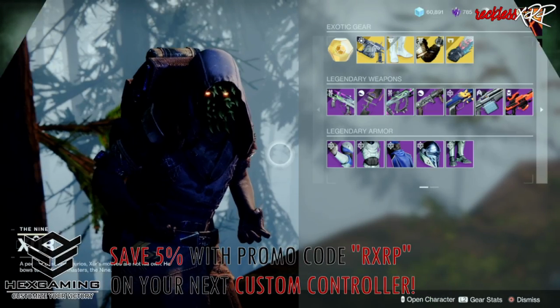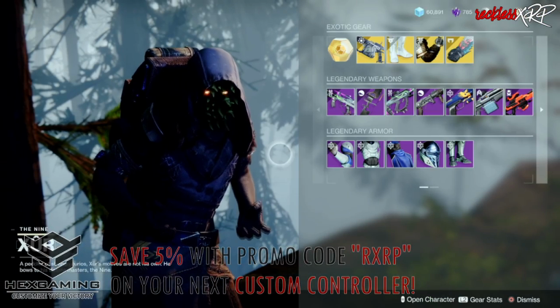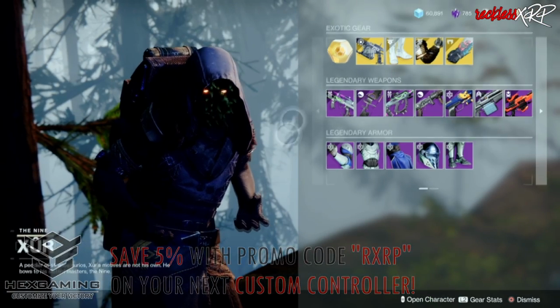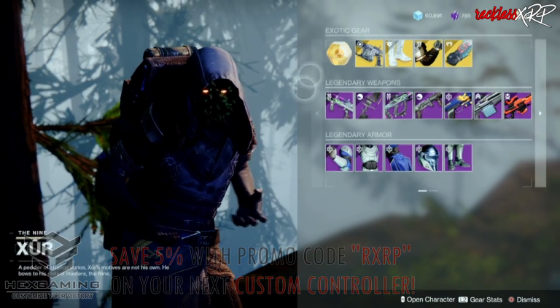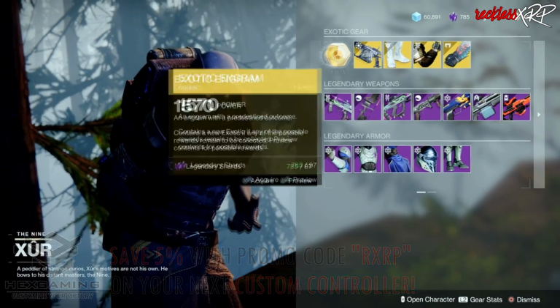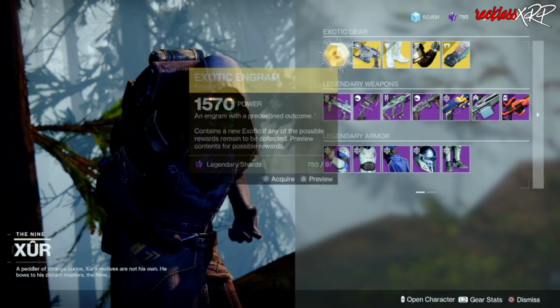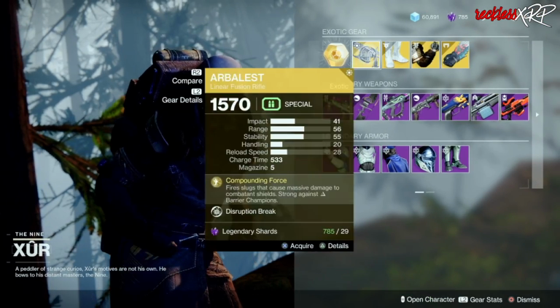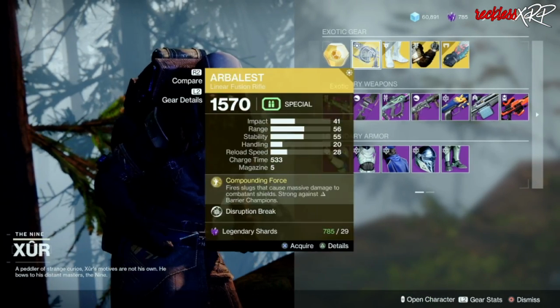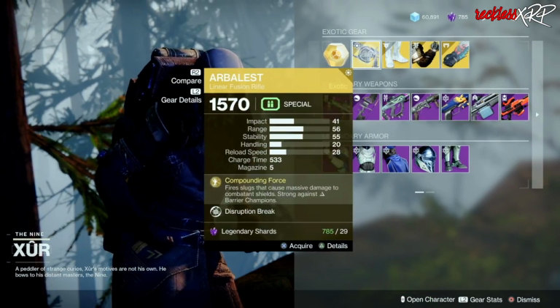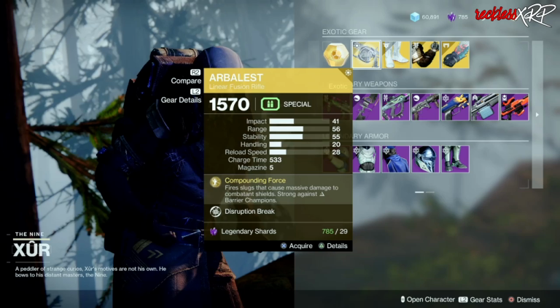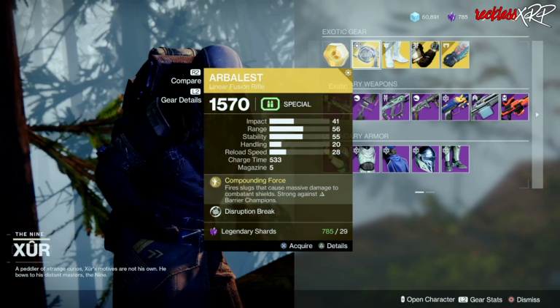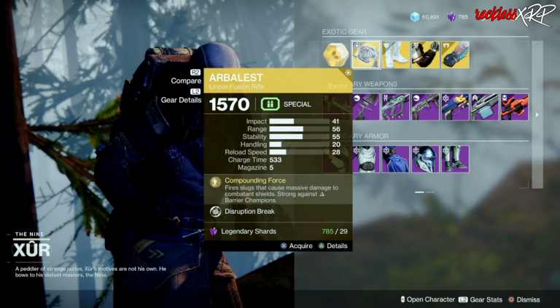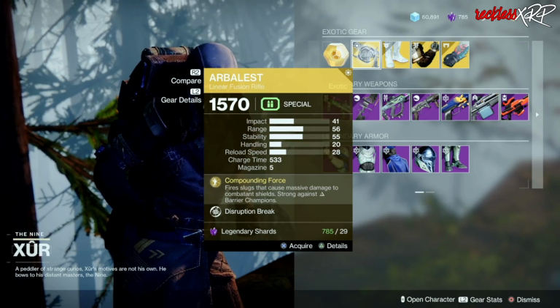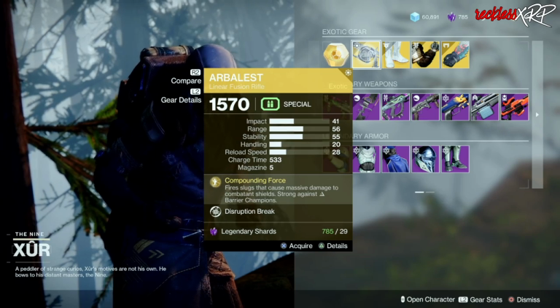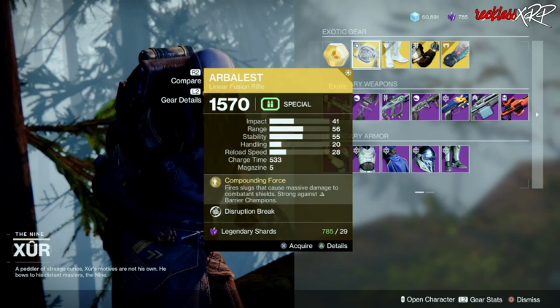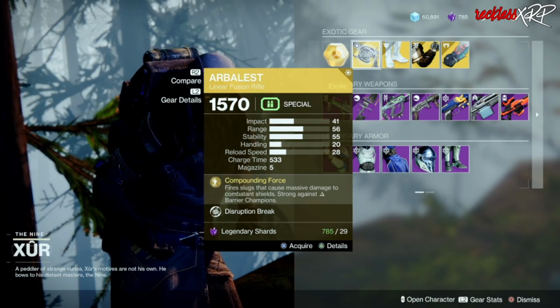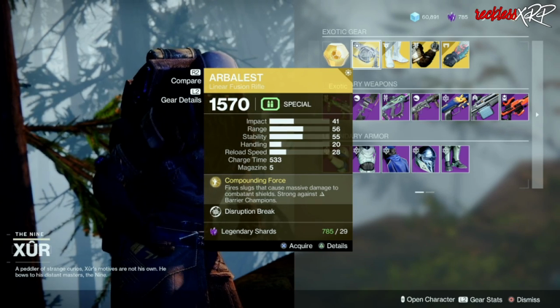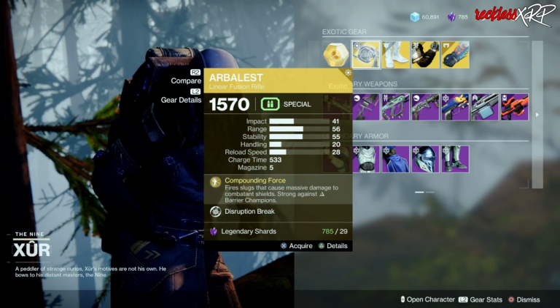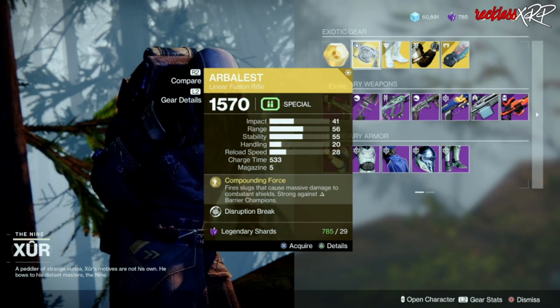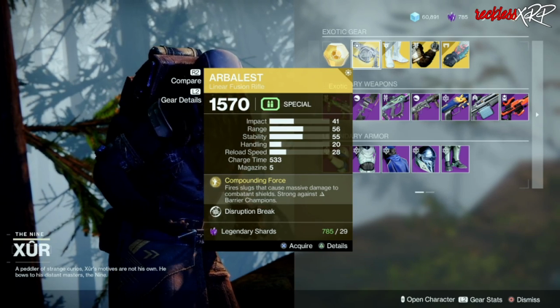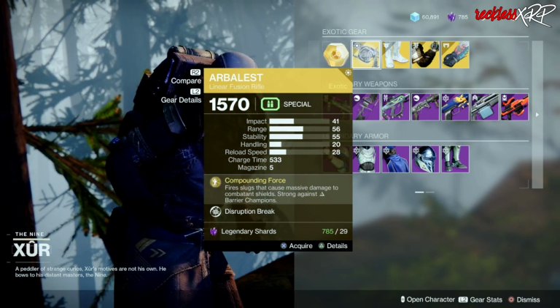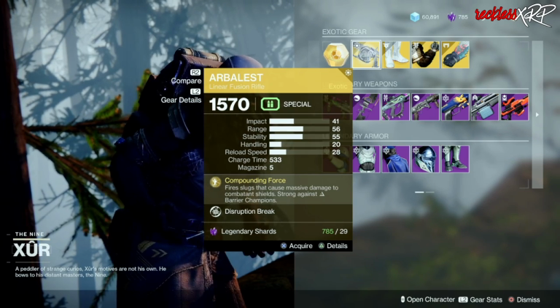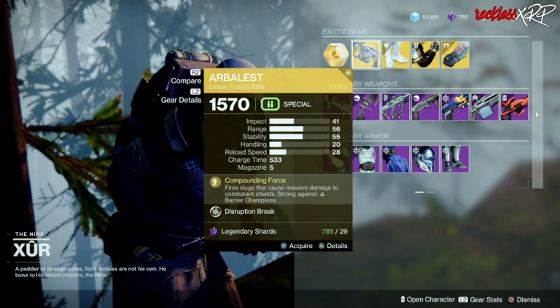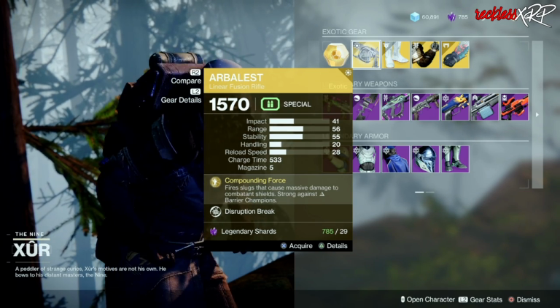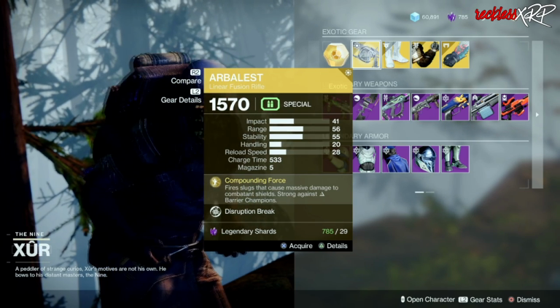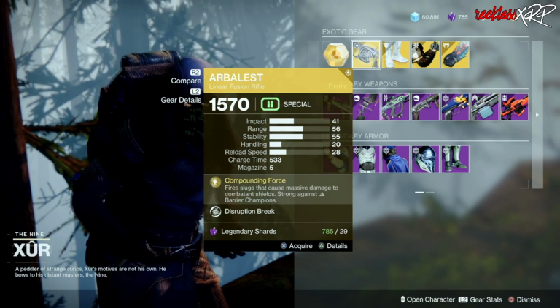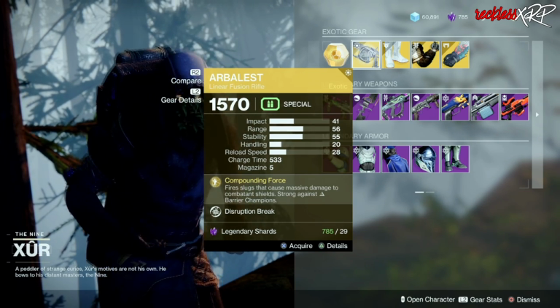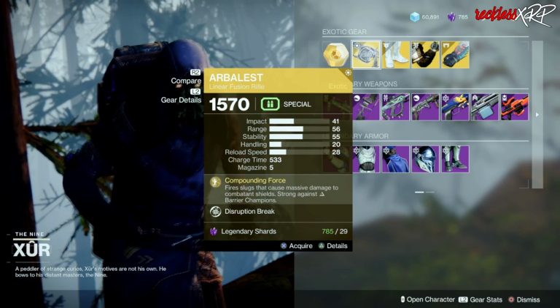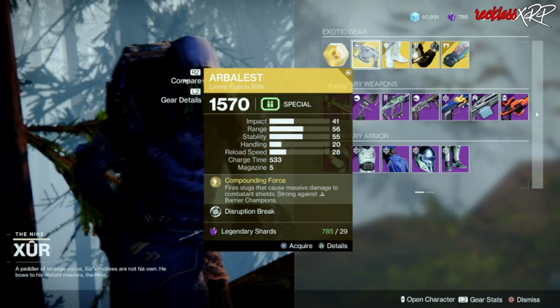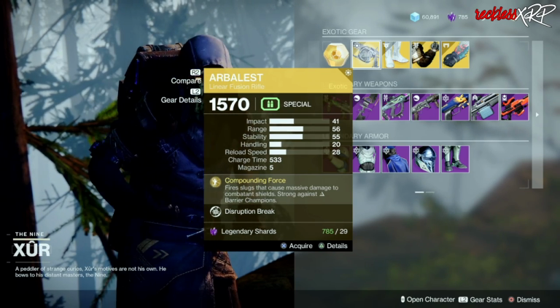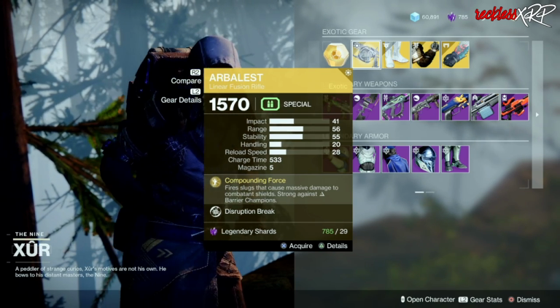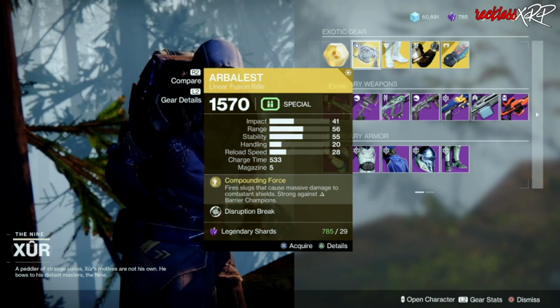The weapon of the week is the Arbalest — an exotic linear fusion rifle, amazing for GMs. Go ahead and pick that up.